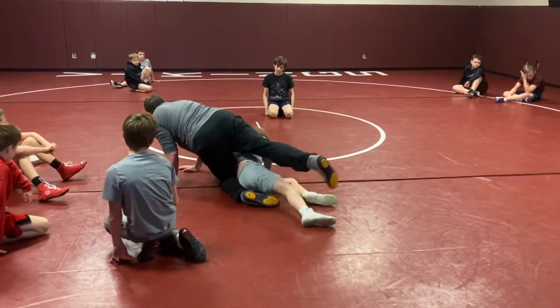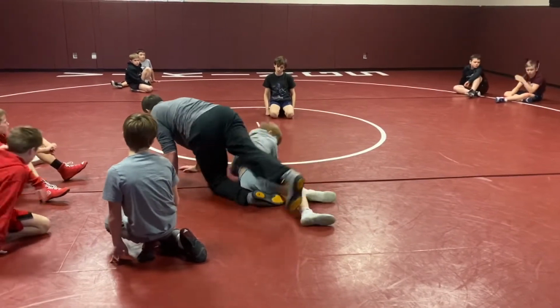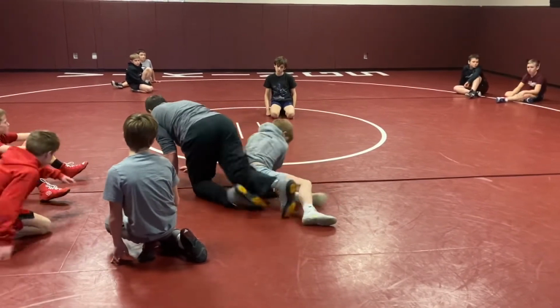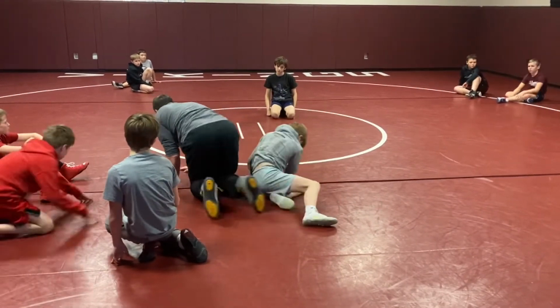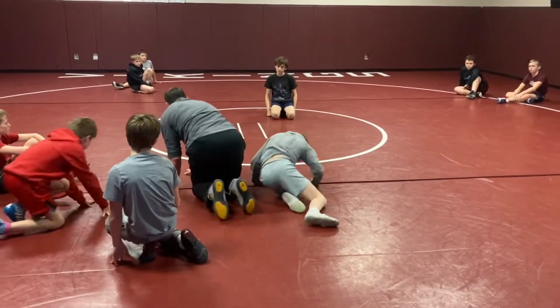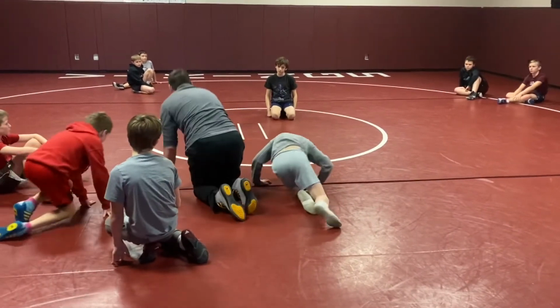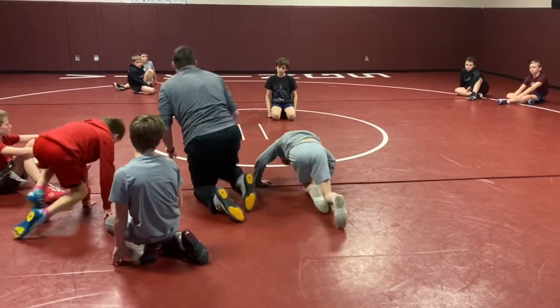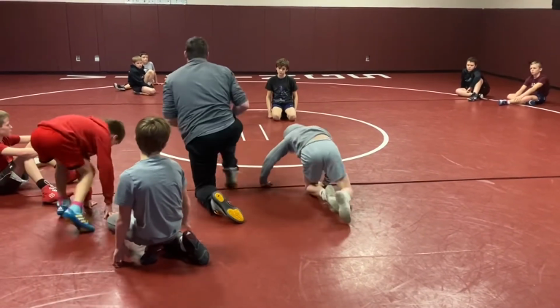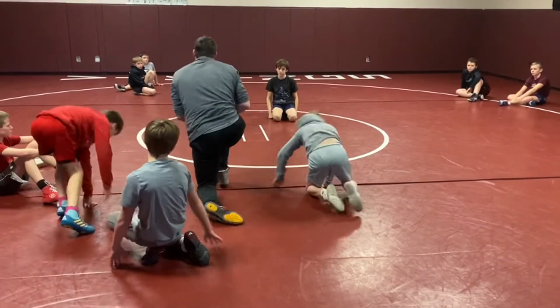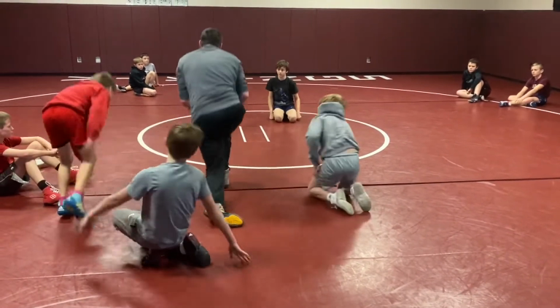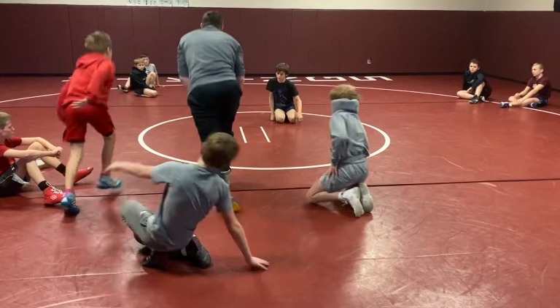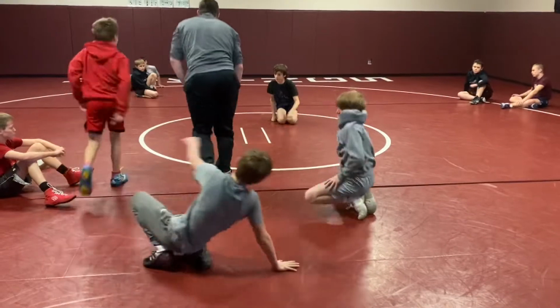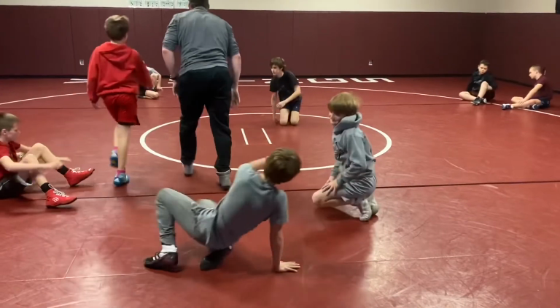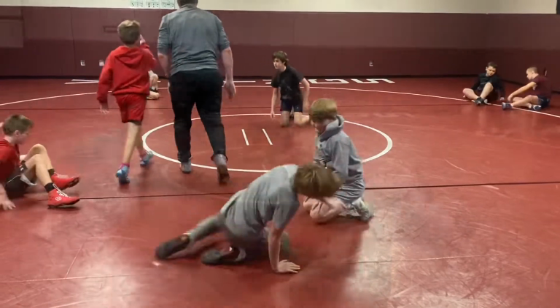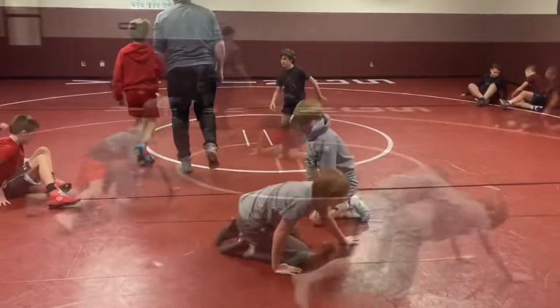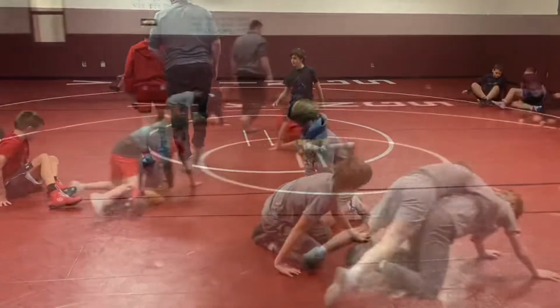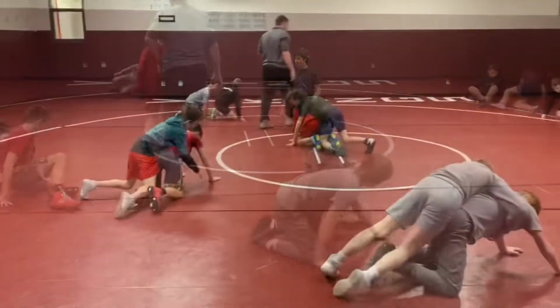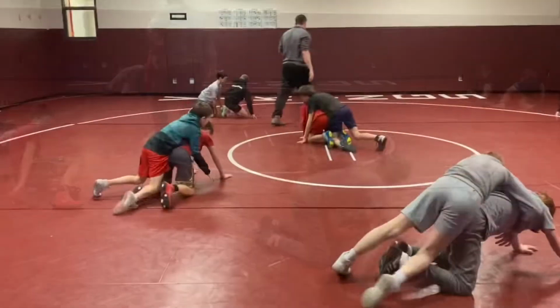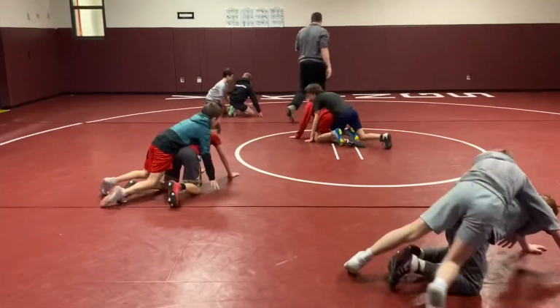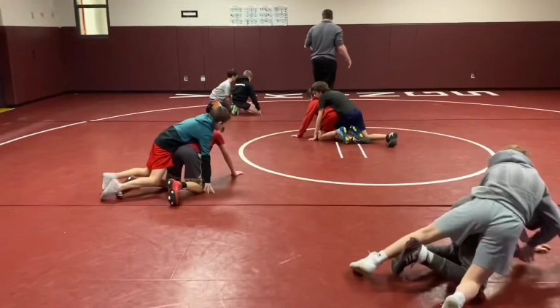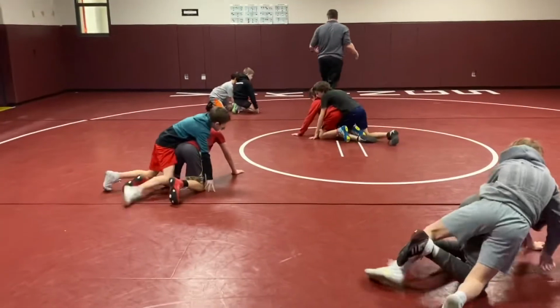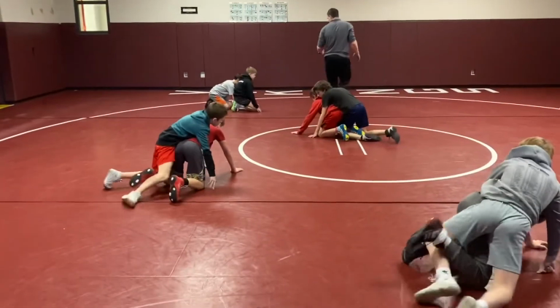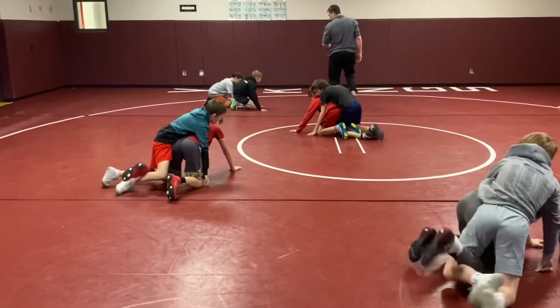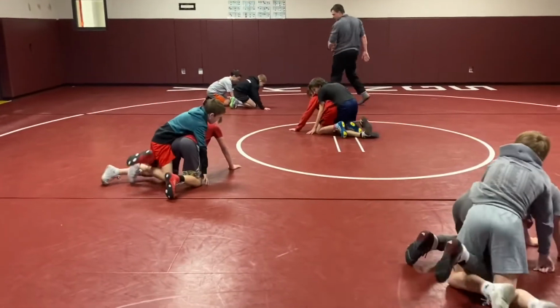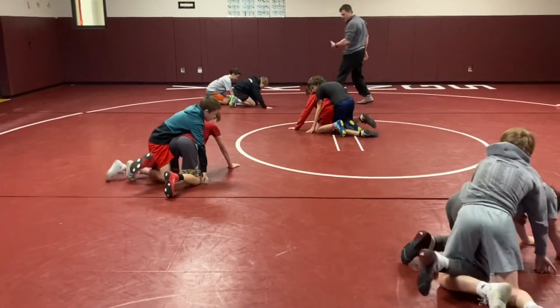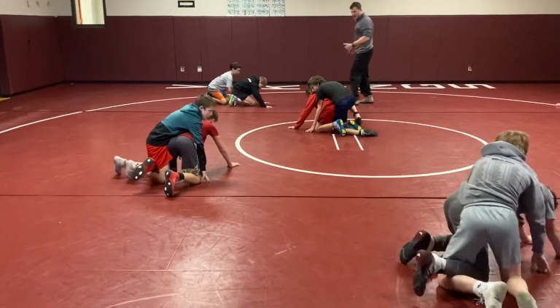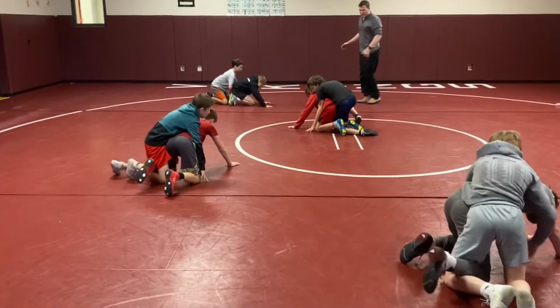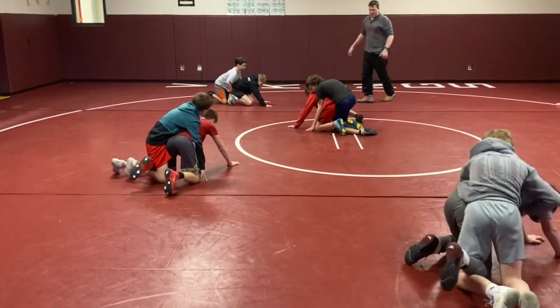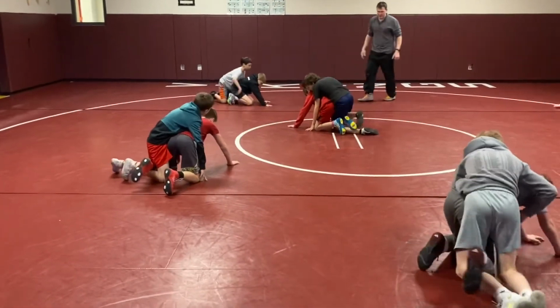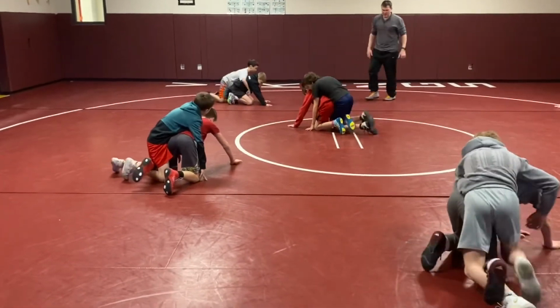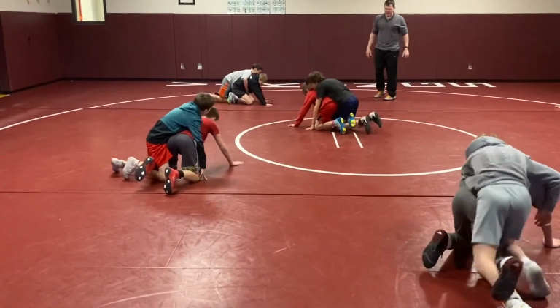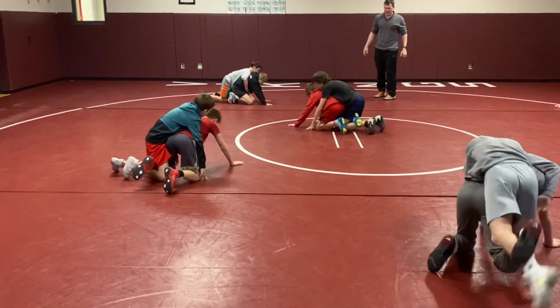Ready? Go. We're lifting the leg and driving forward at the same time.